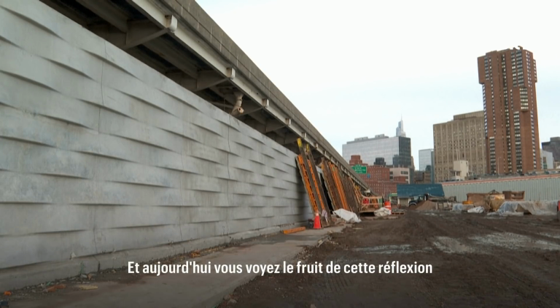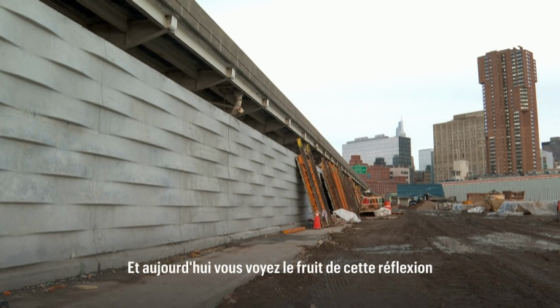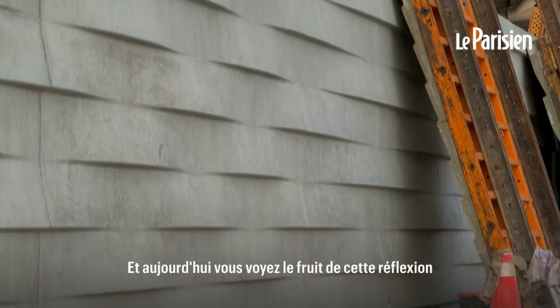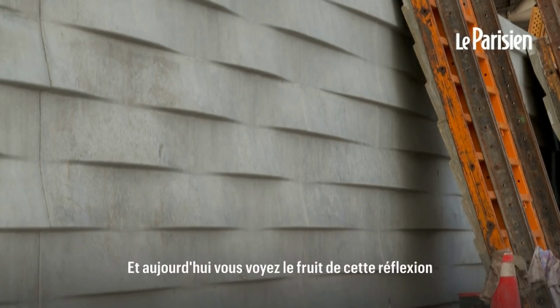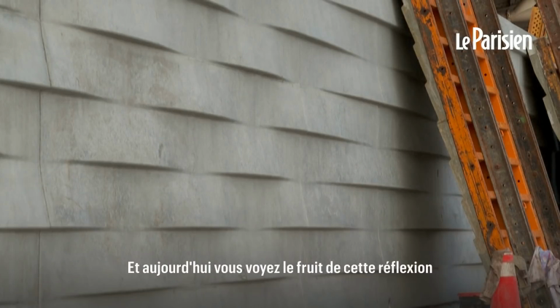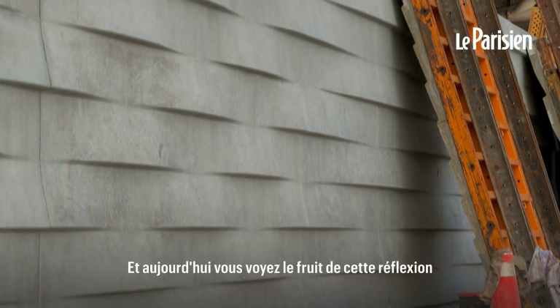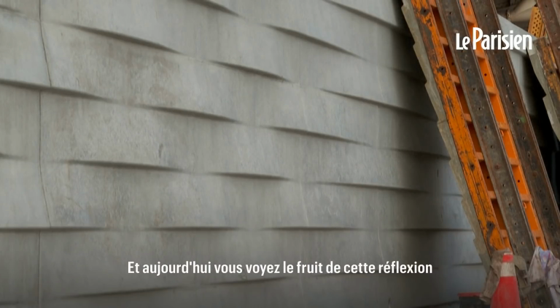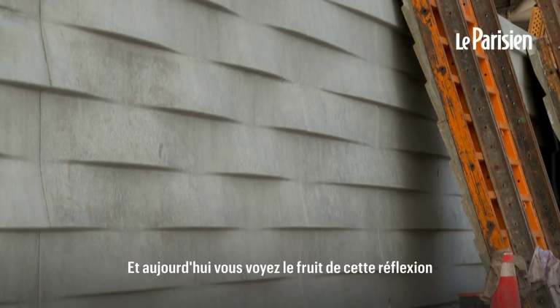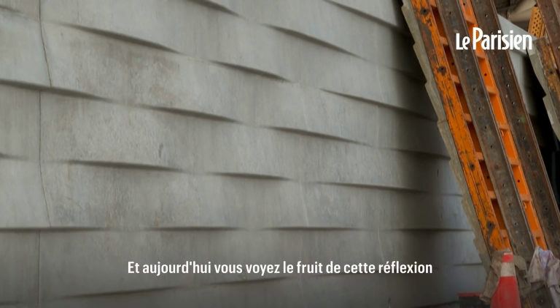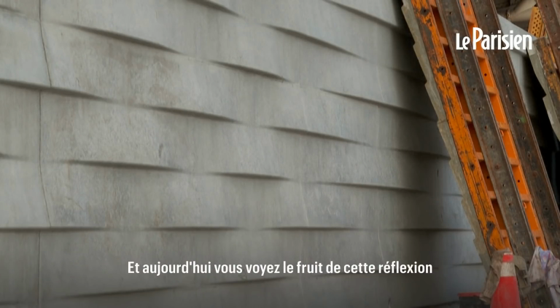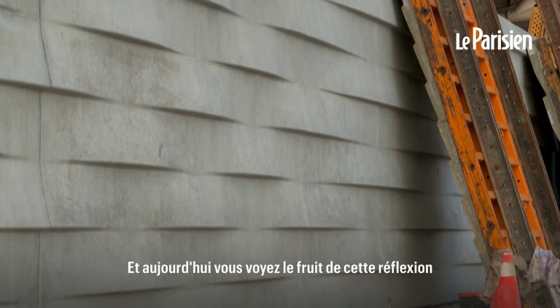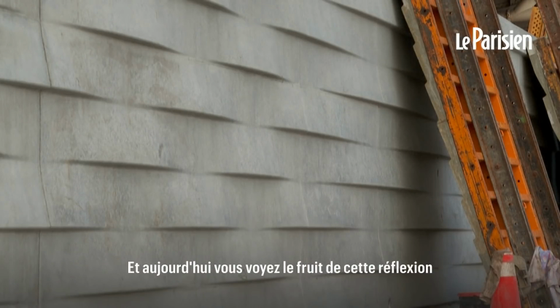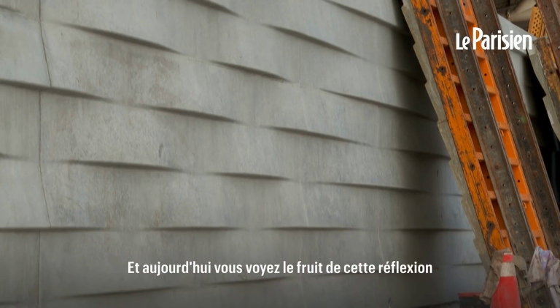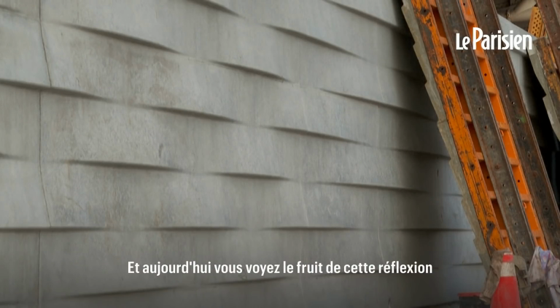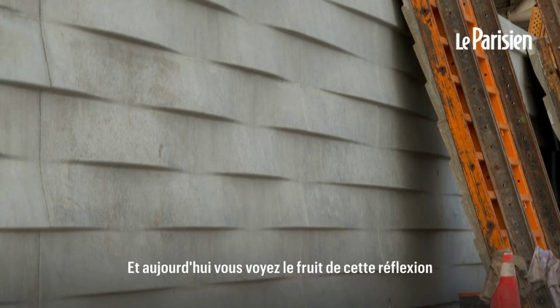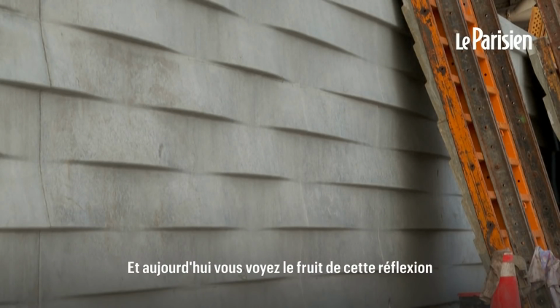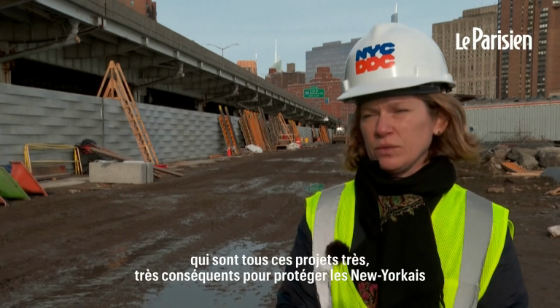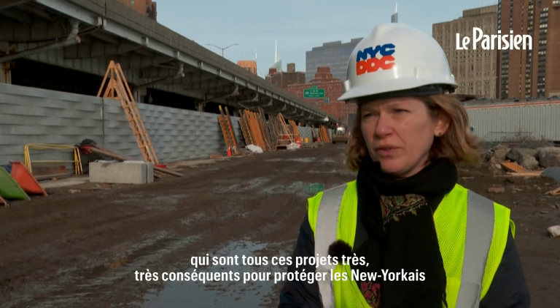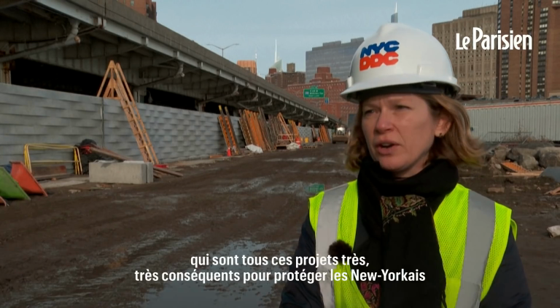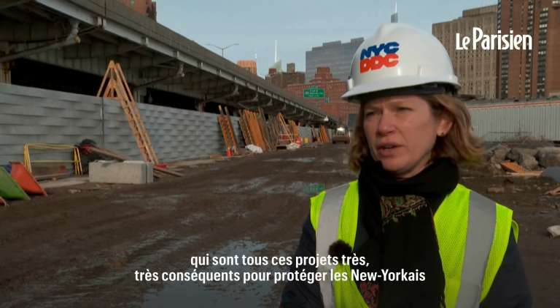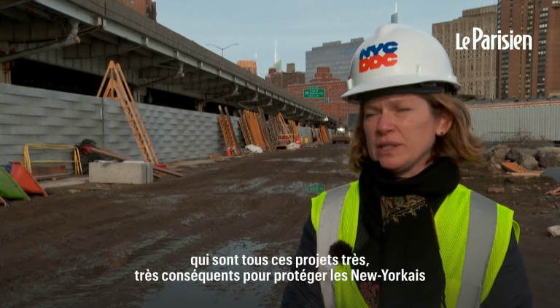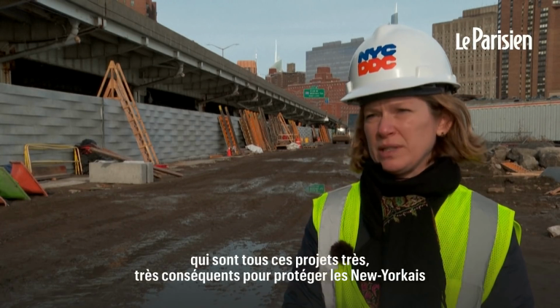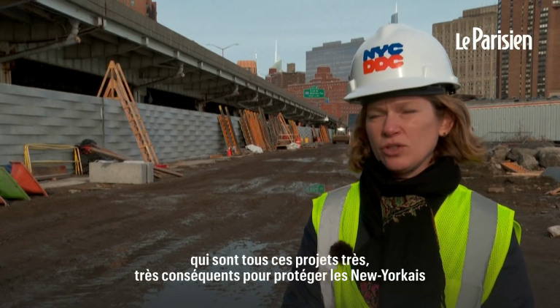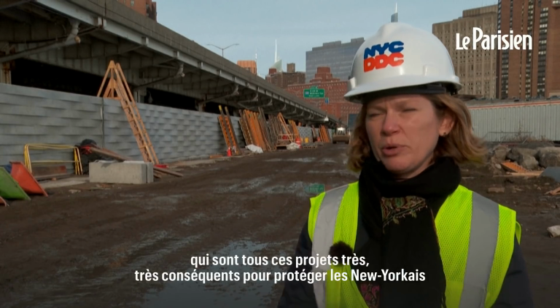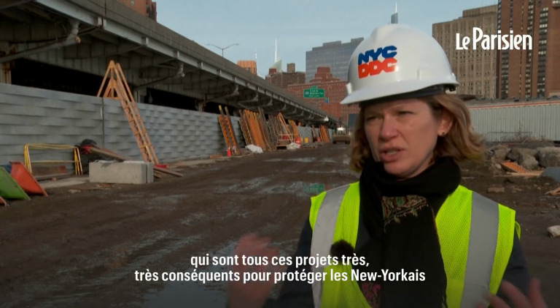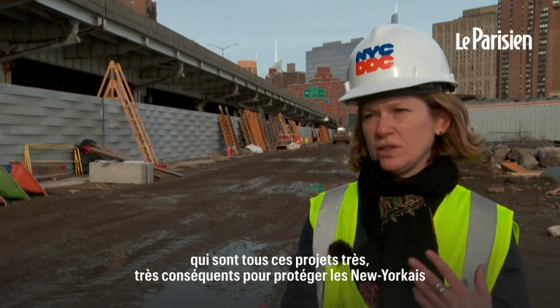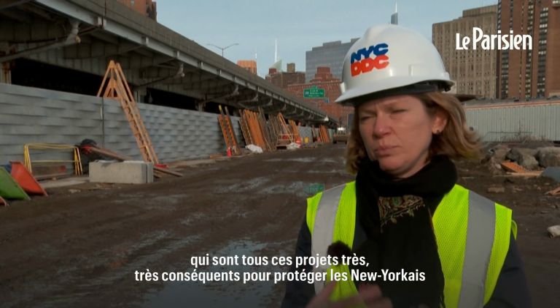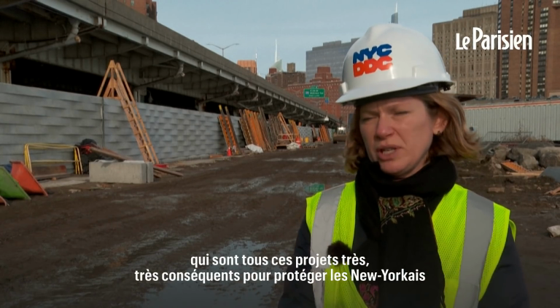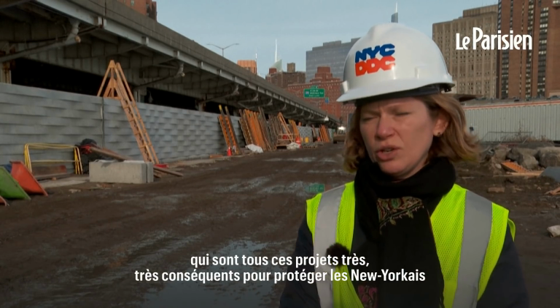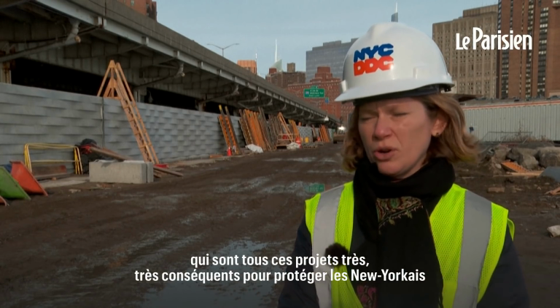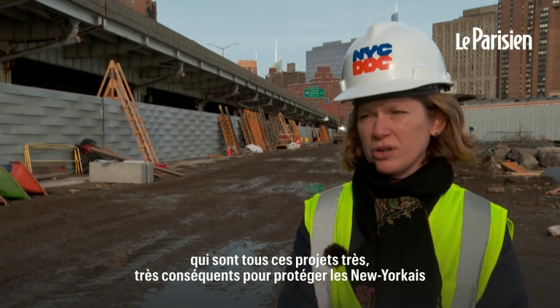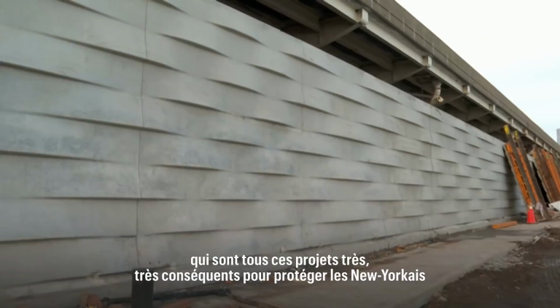And now you're seeing the outcome from that, which are all these very, very substantial projects to protect New Yorkers.